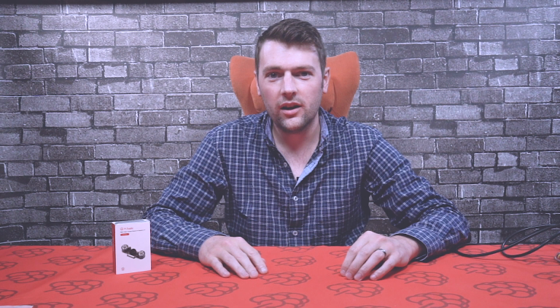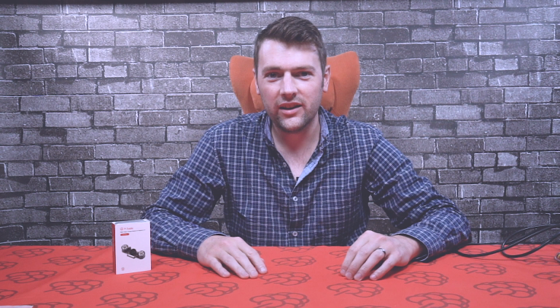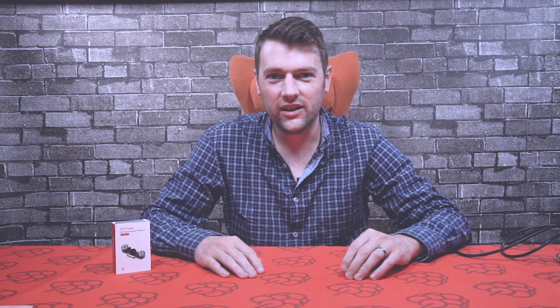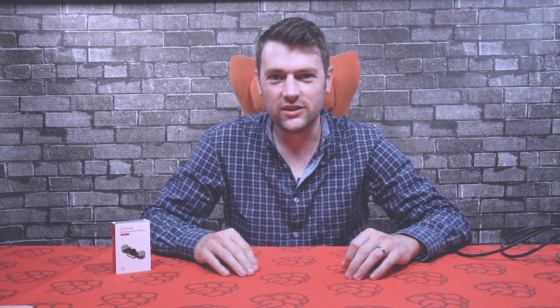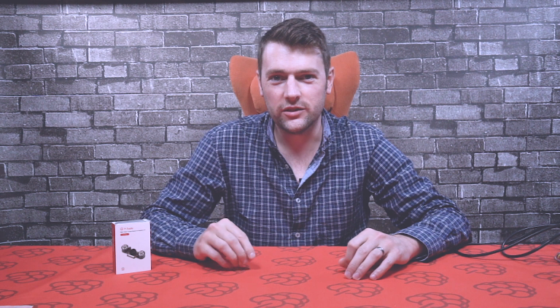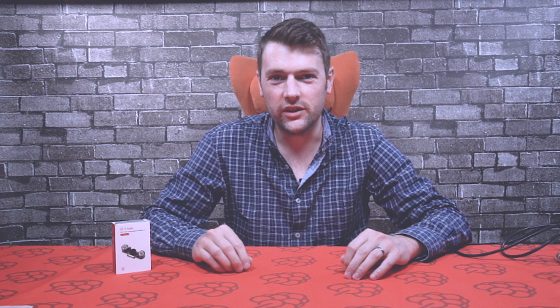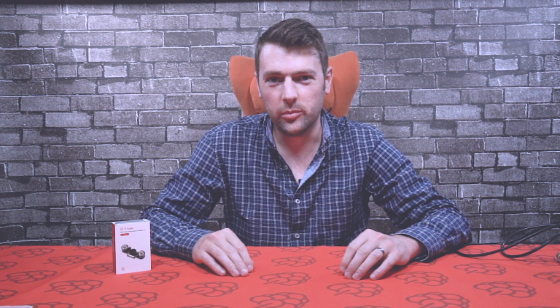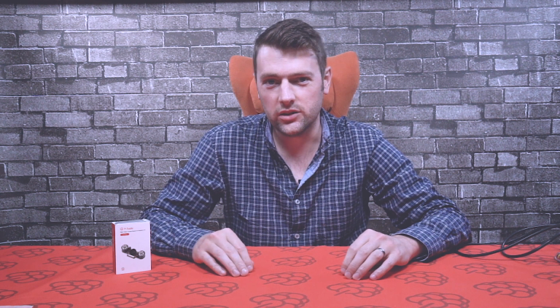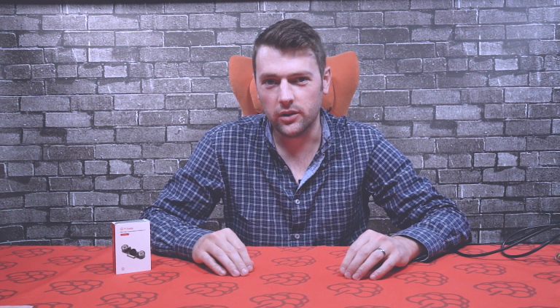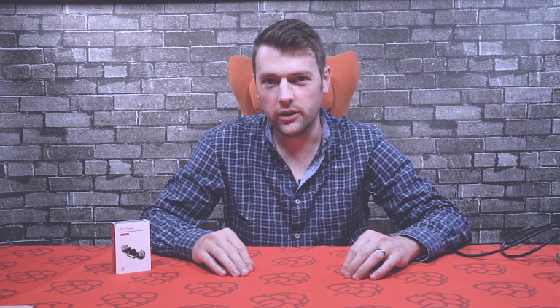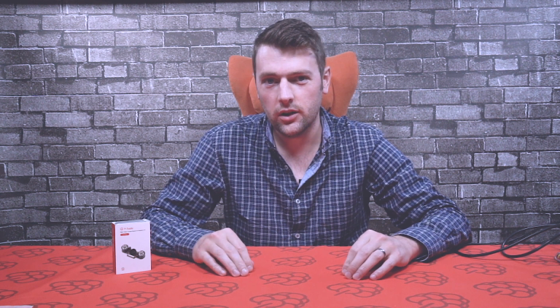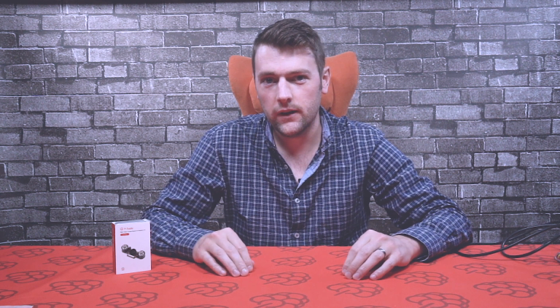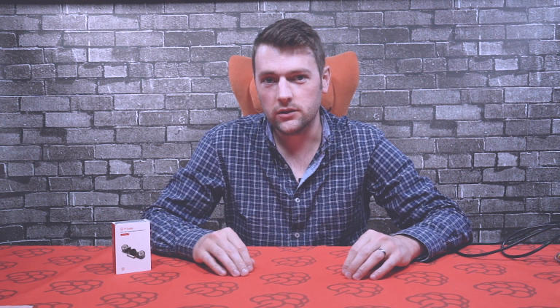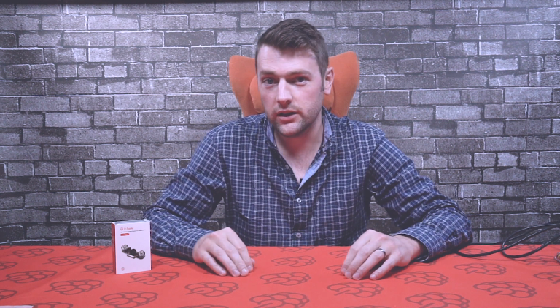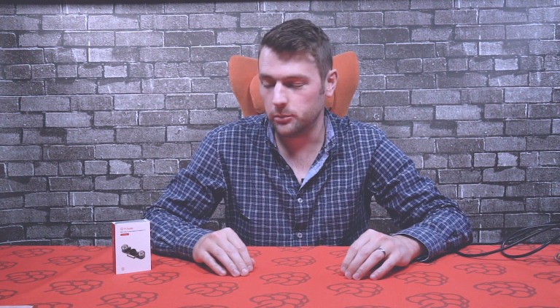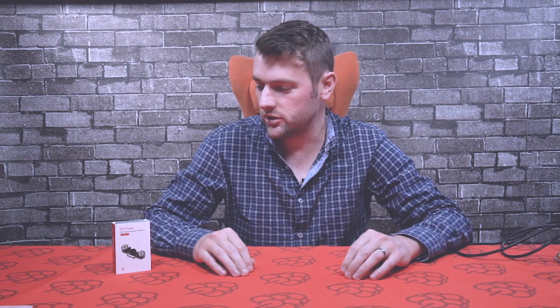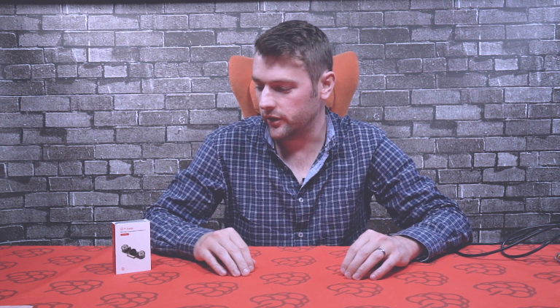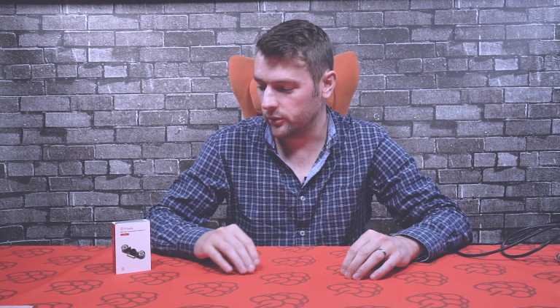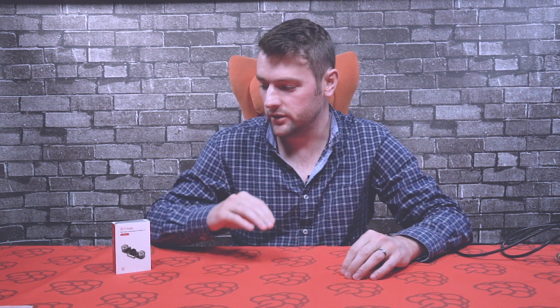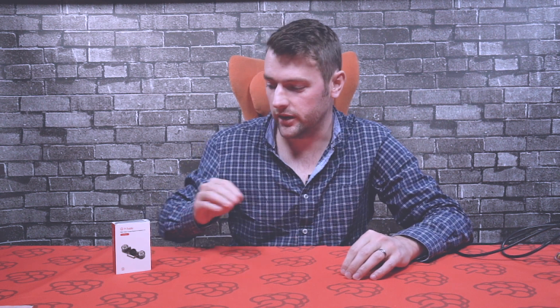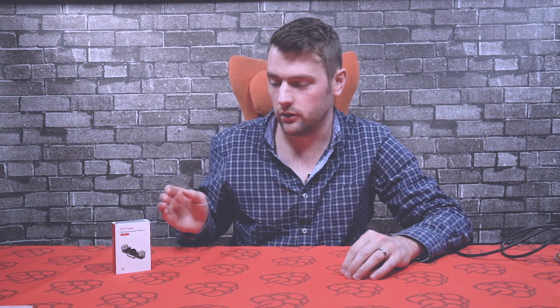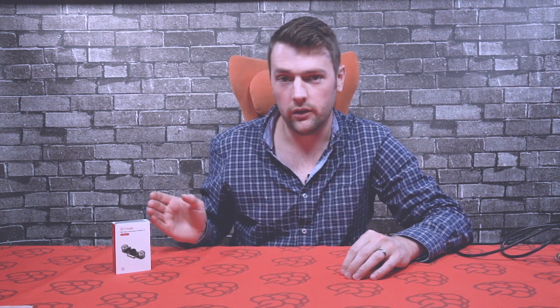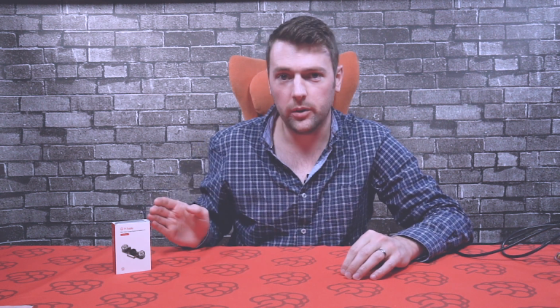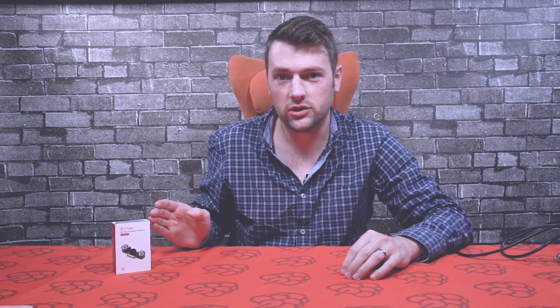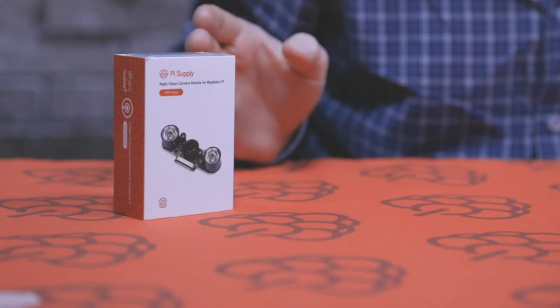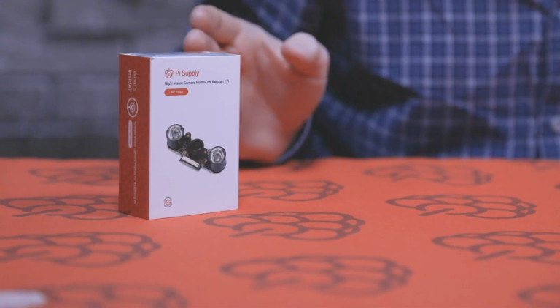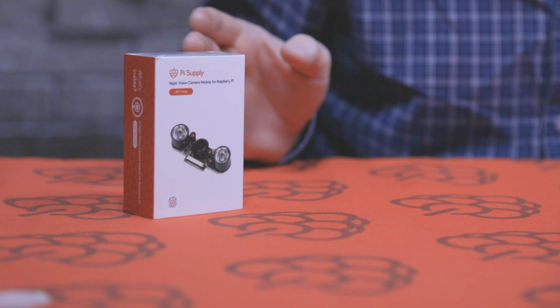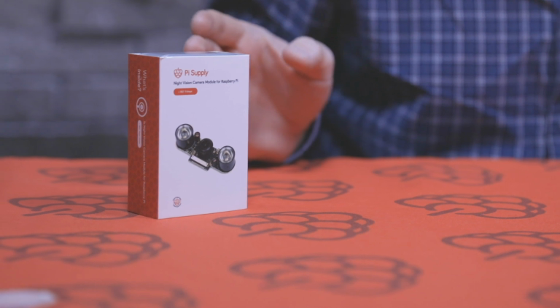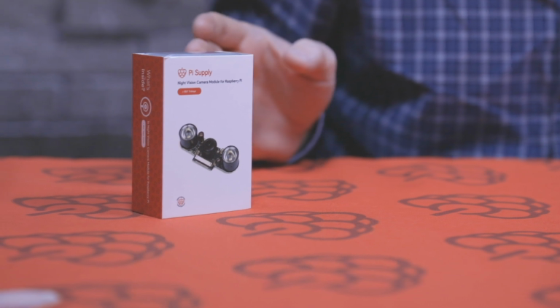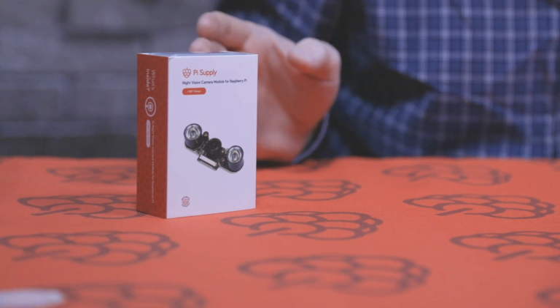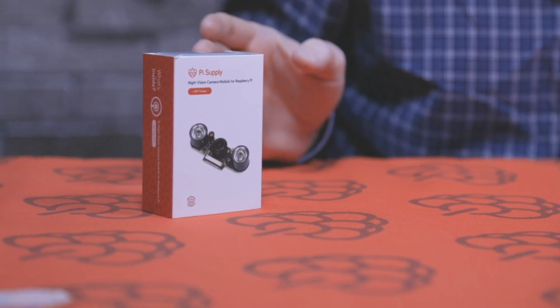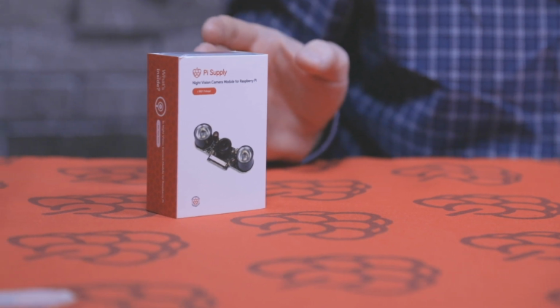Hey guys, it's Chris here at Pi Supply, and in today's unboxing video we're going to take a look at the Pi Supply night vision camera module.